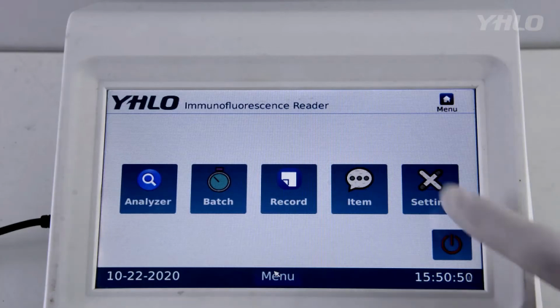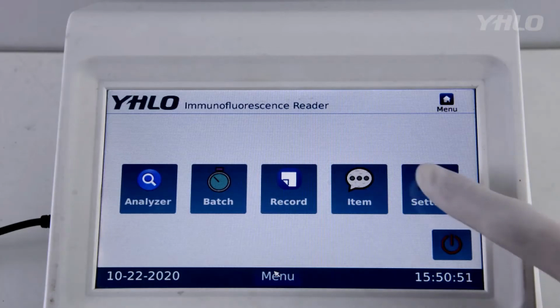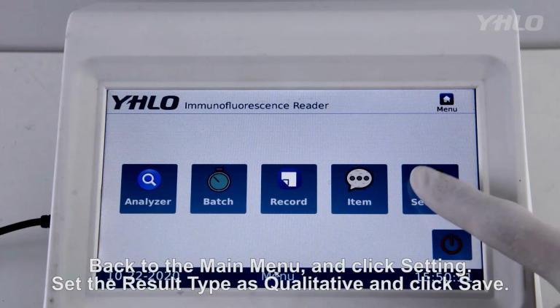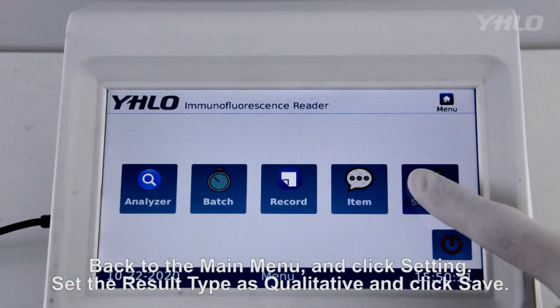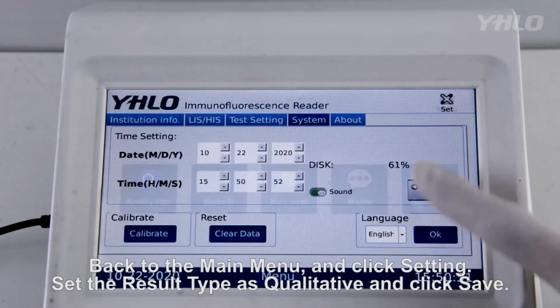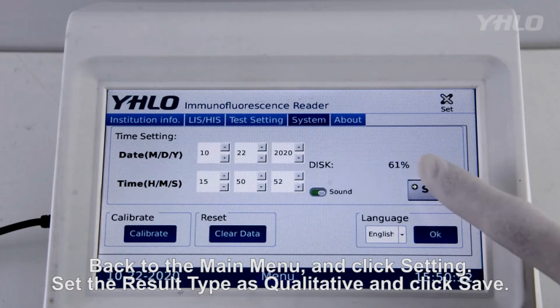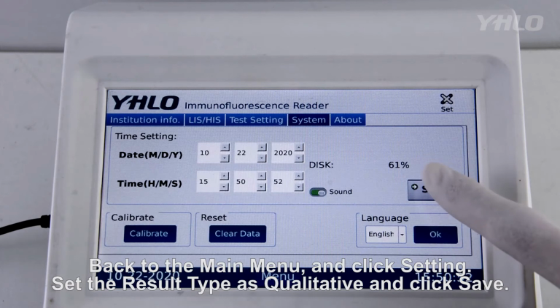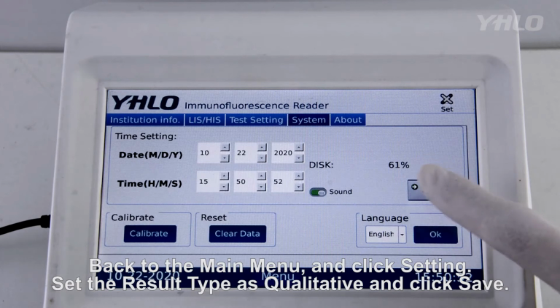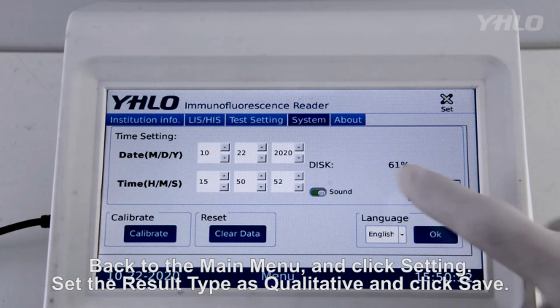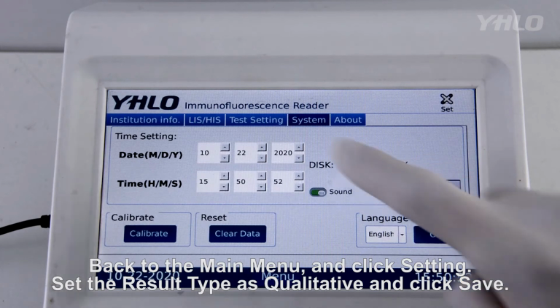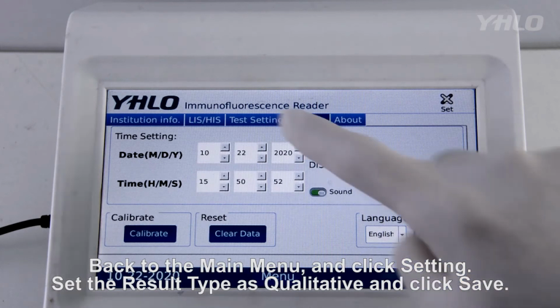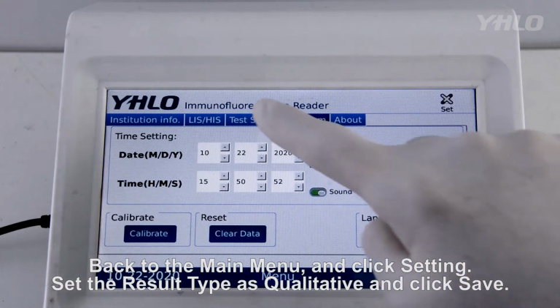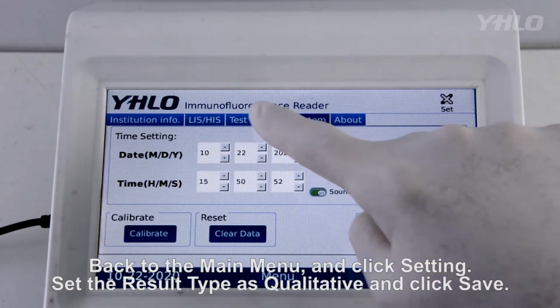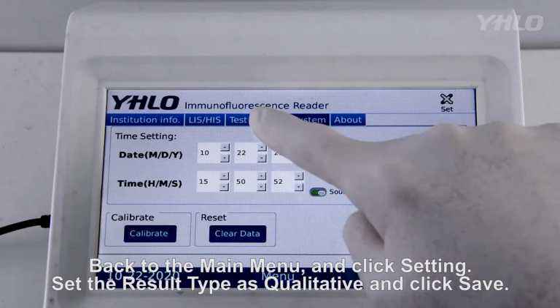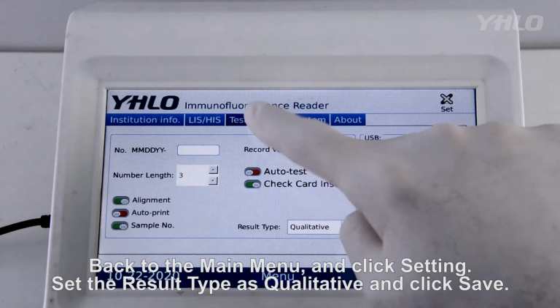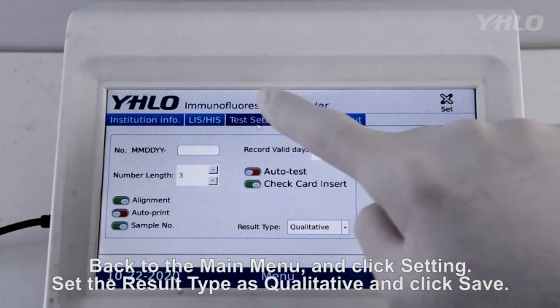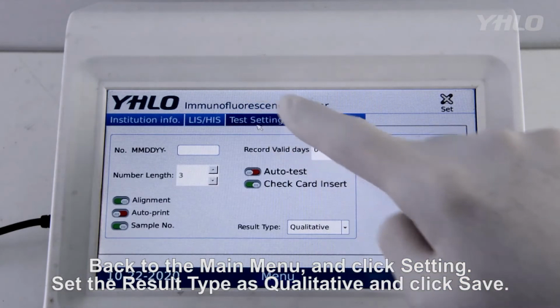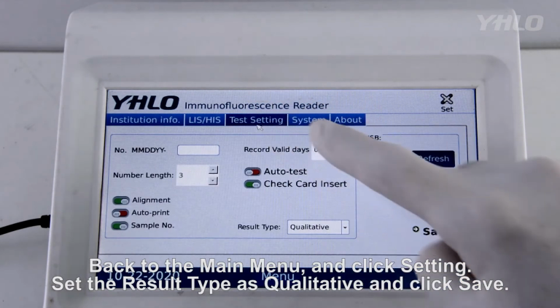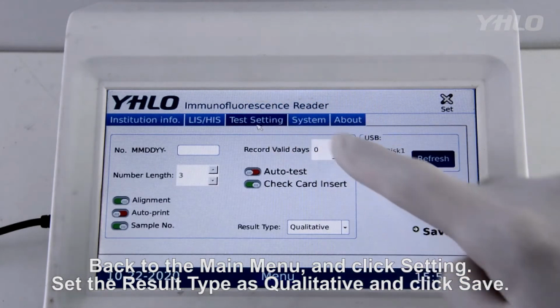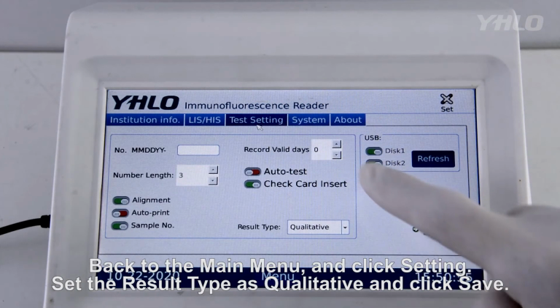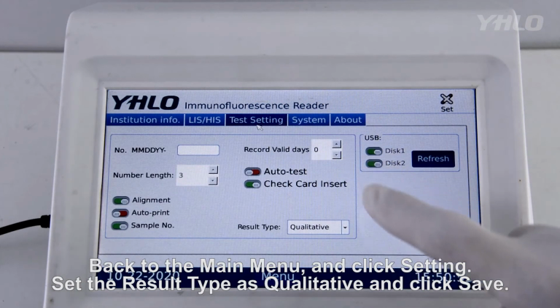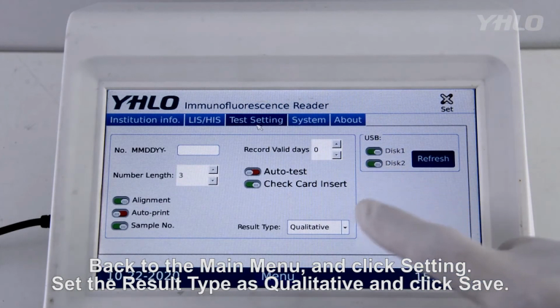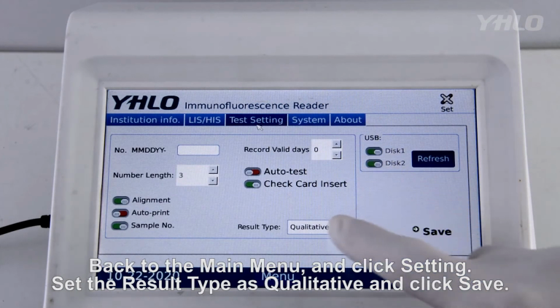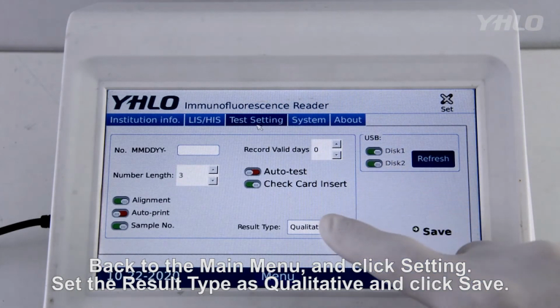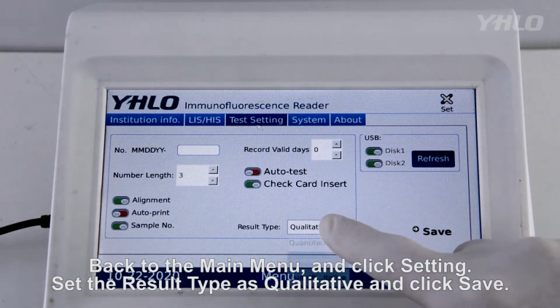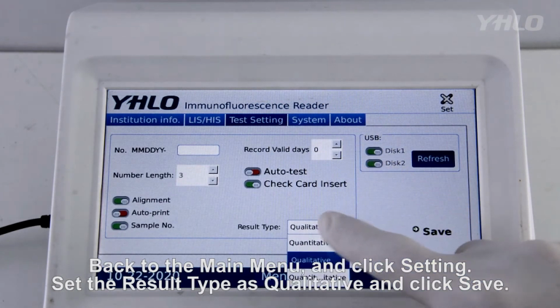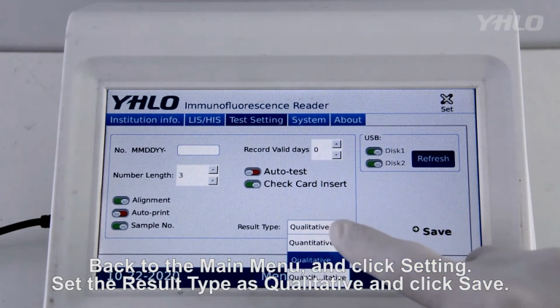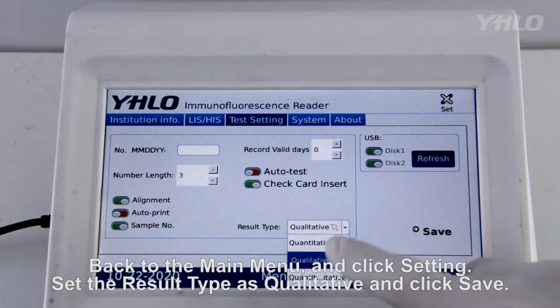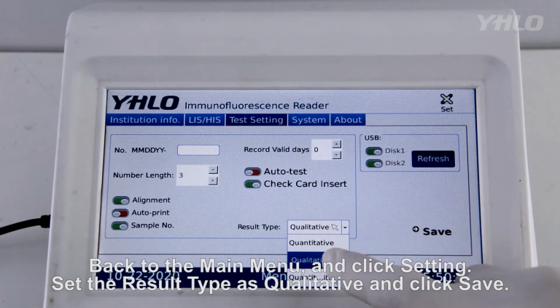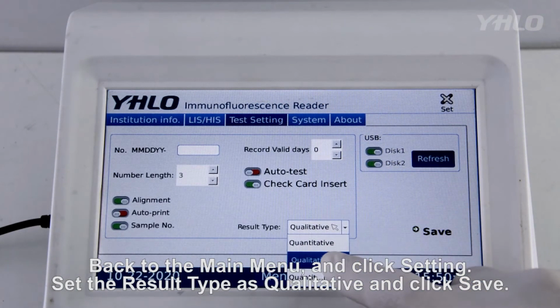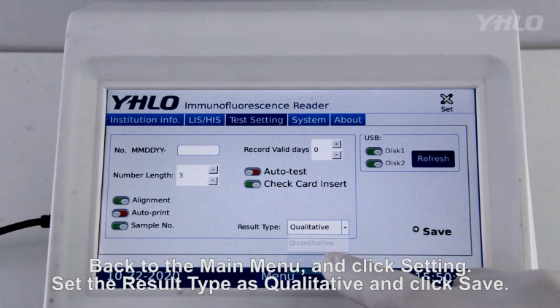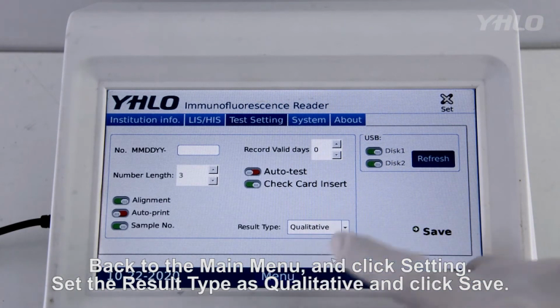Back to the main menu and click Setting. Set the result type as qualitative and click Save.